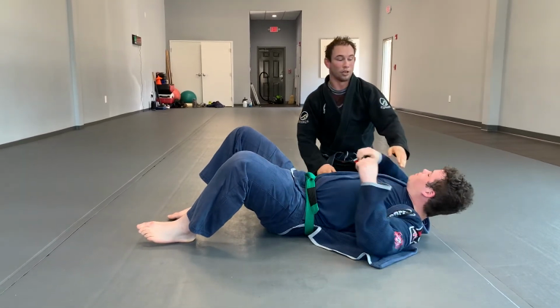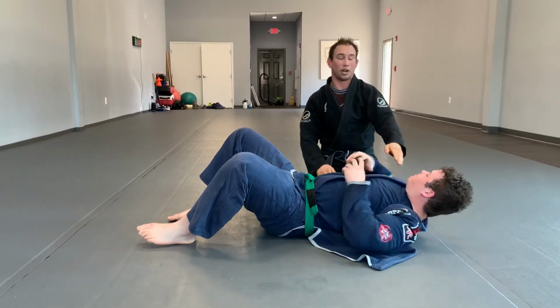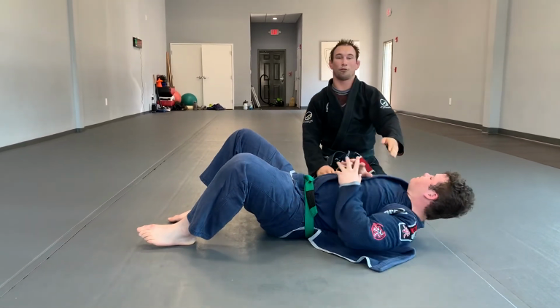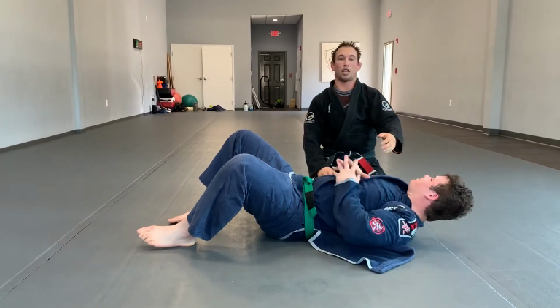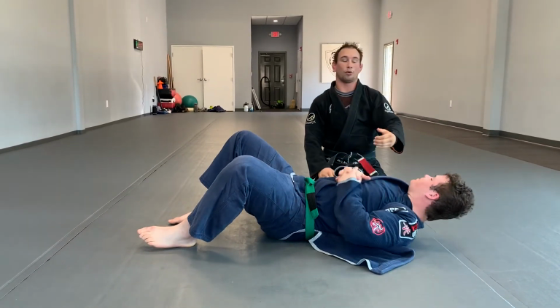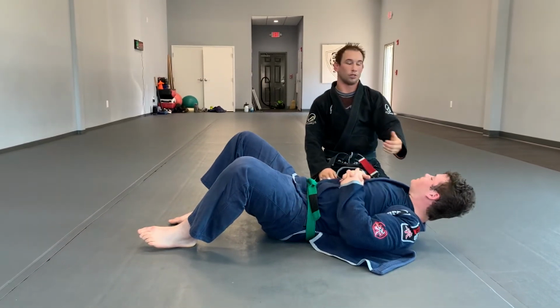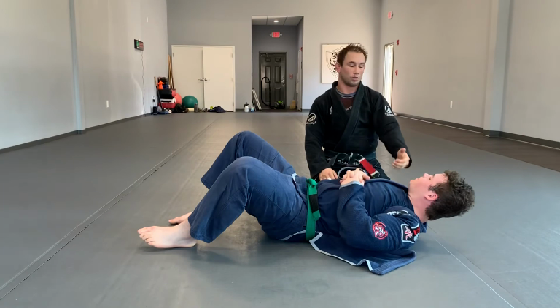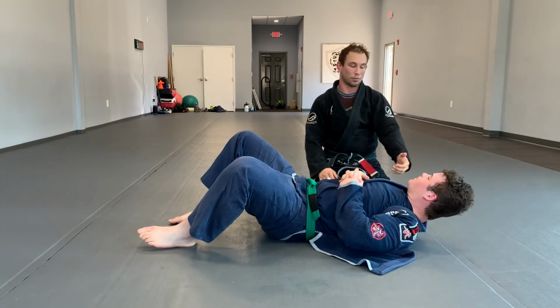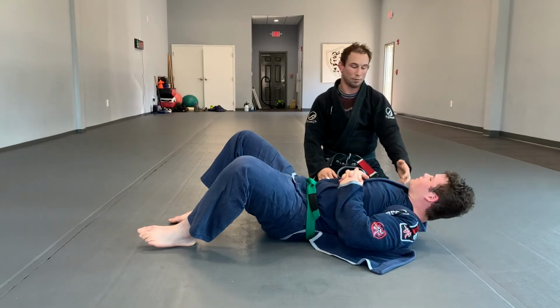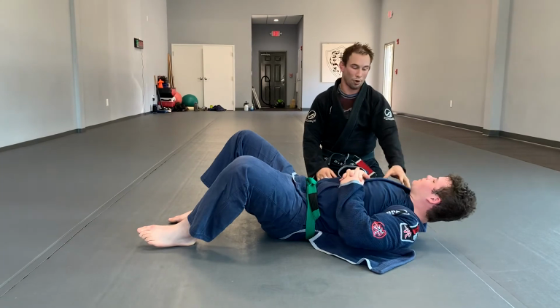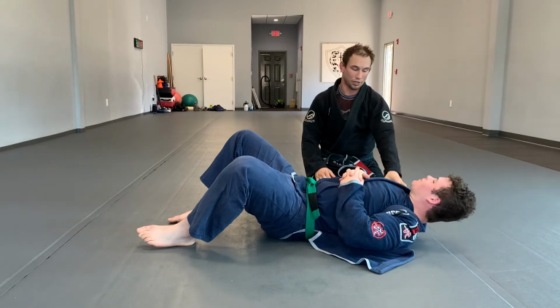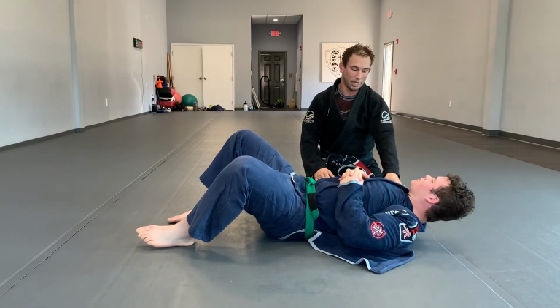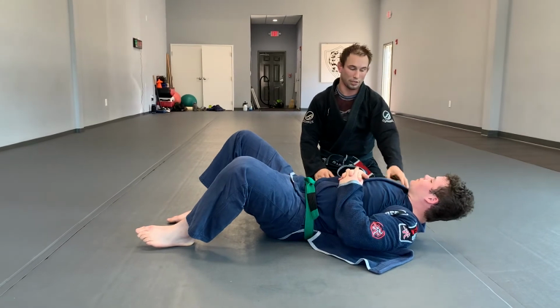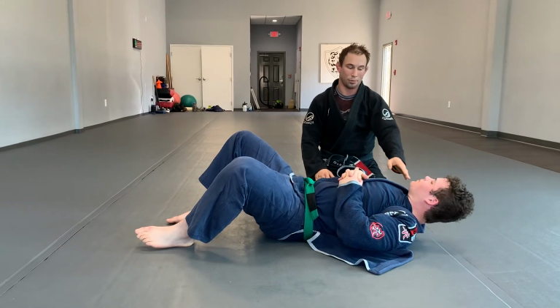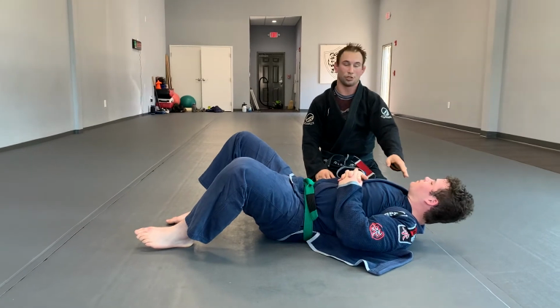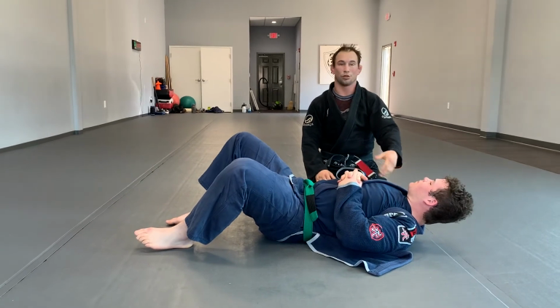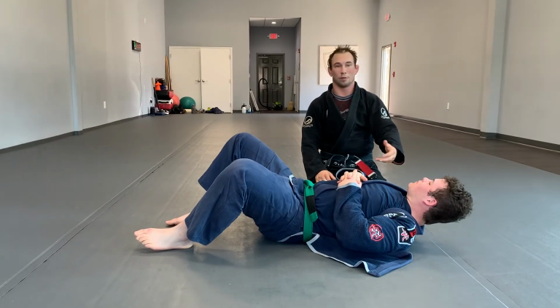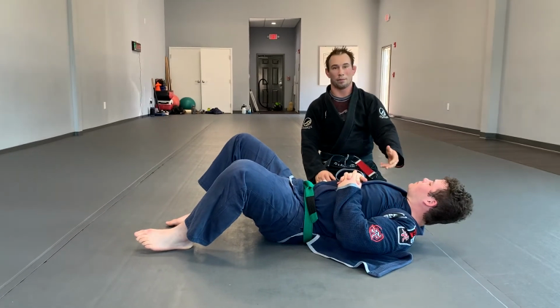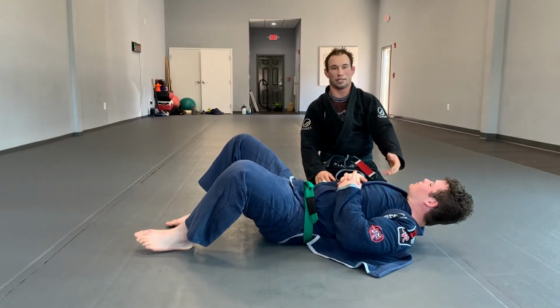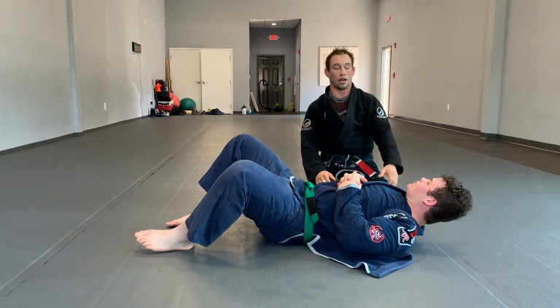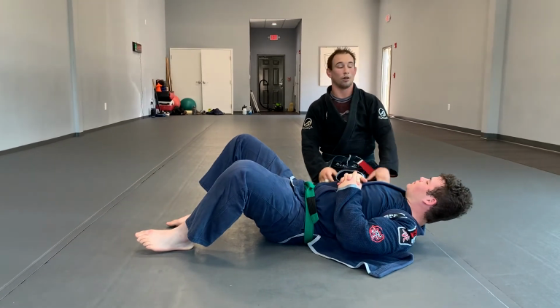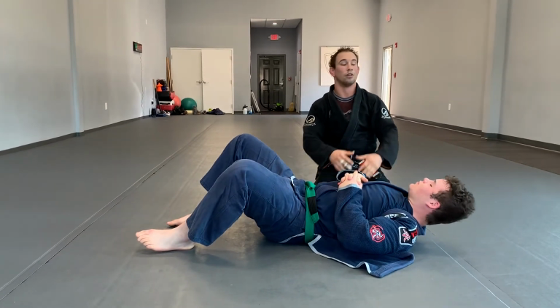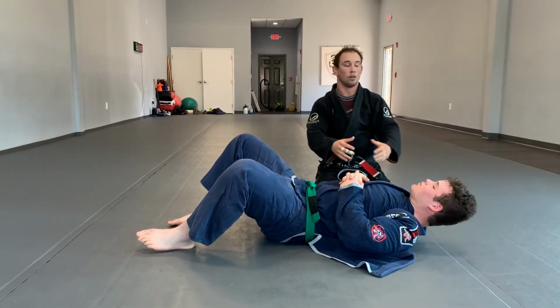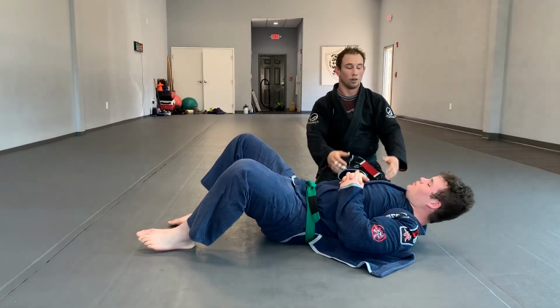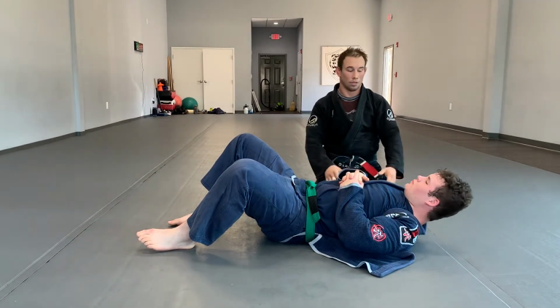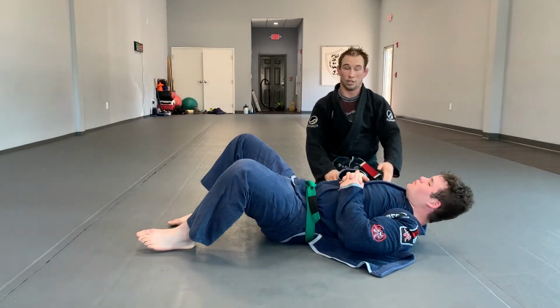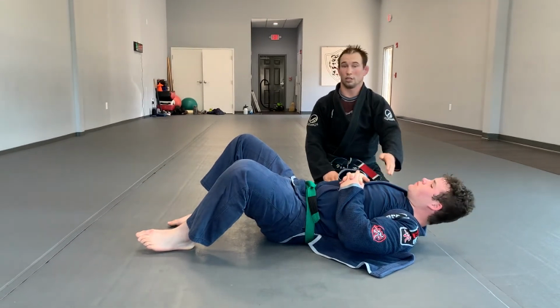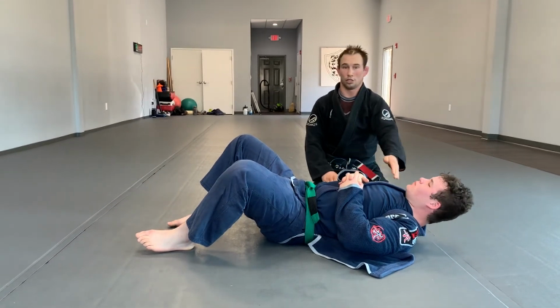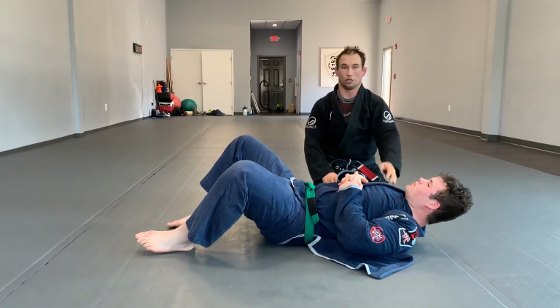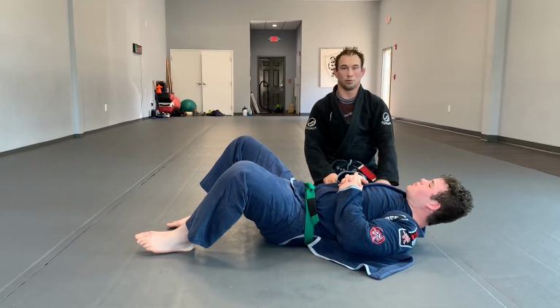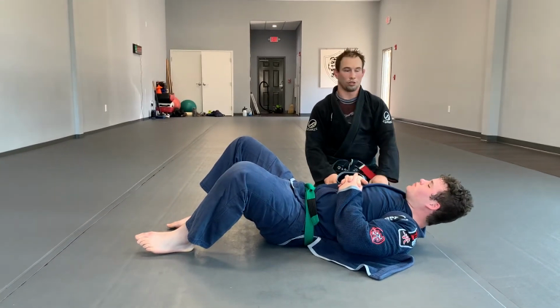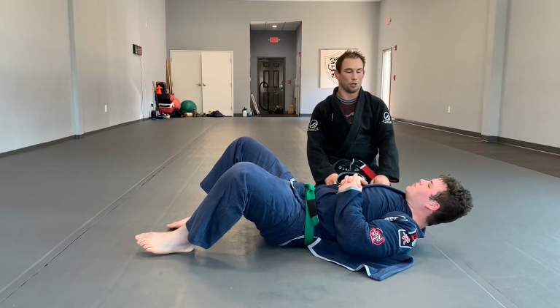Careful with that one. Sometimes partners can't tell they're being choked and they might pass out. It is a legit situation though.